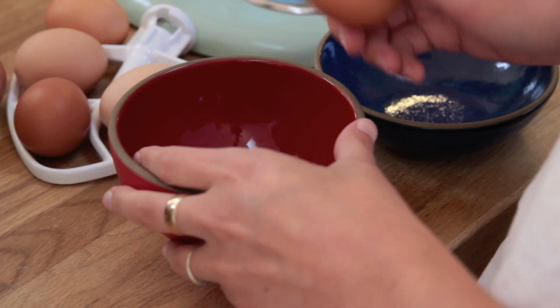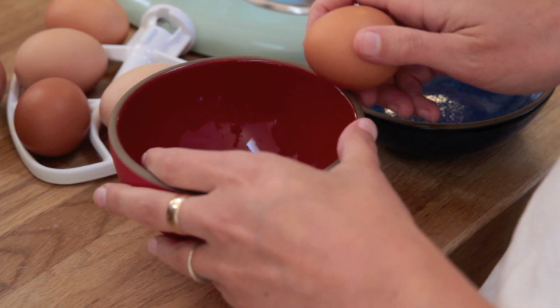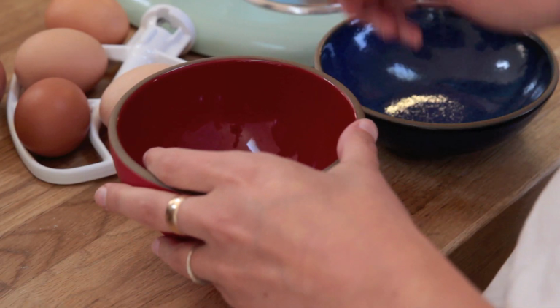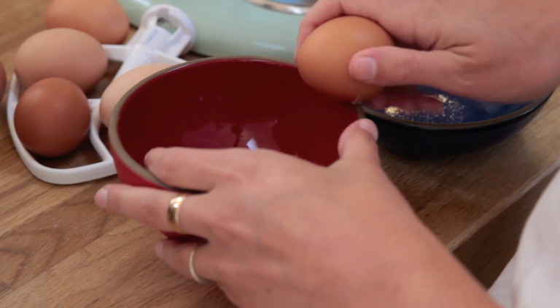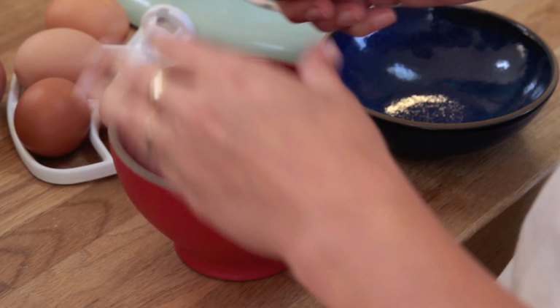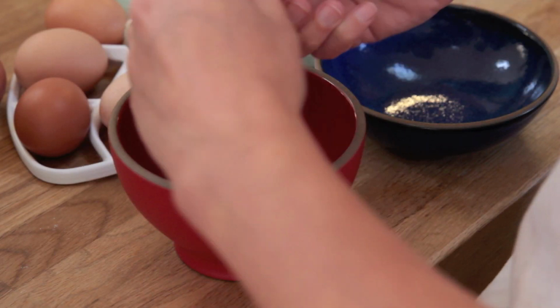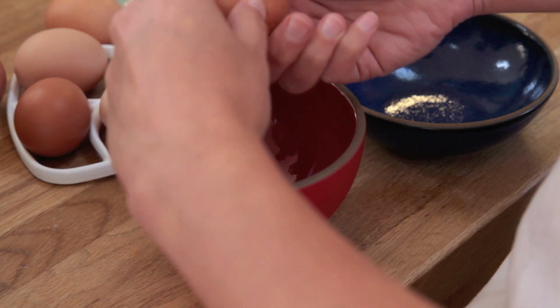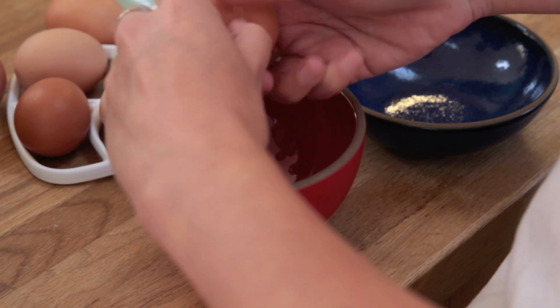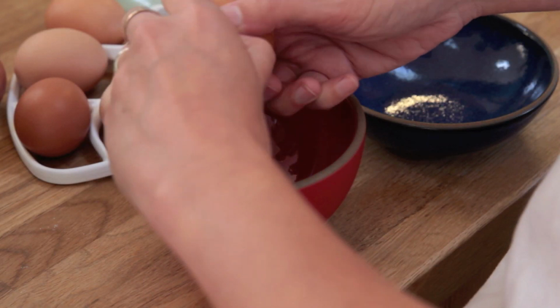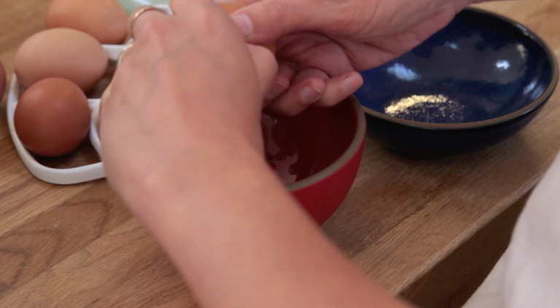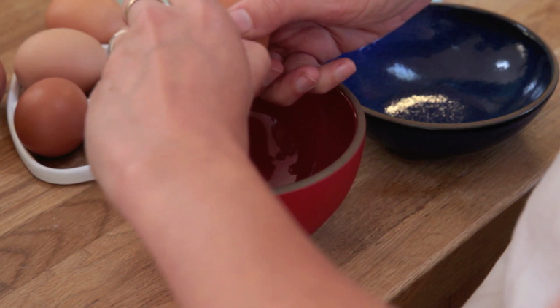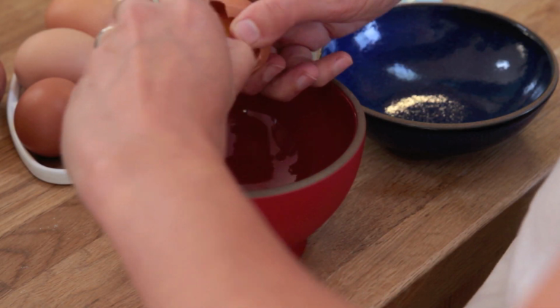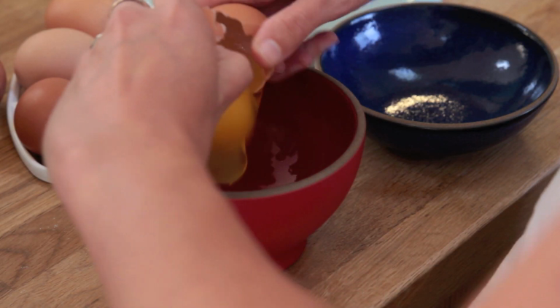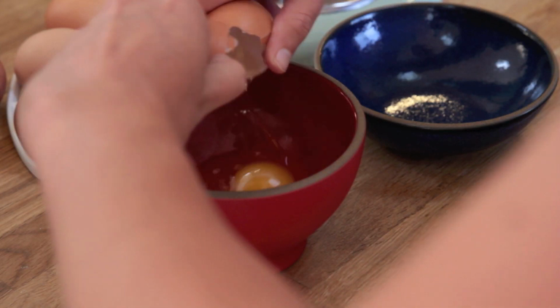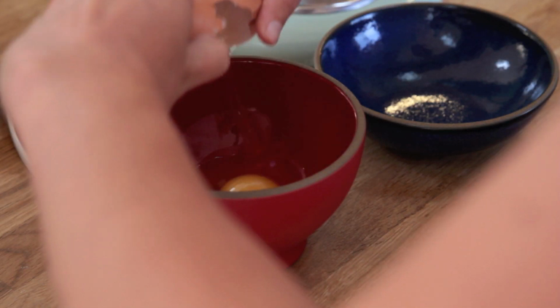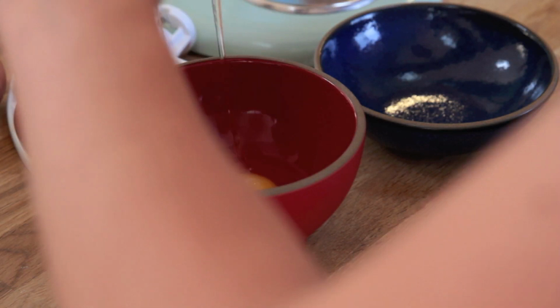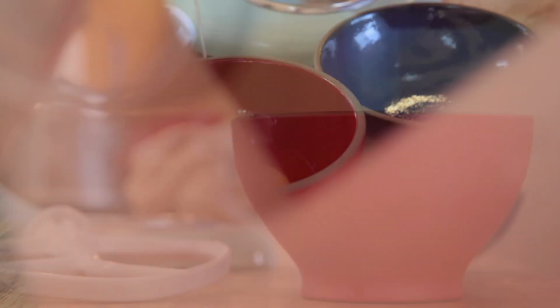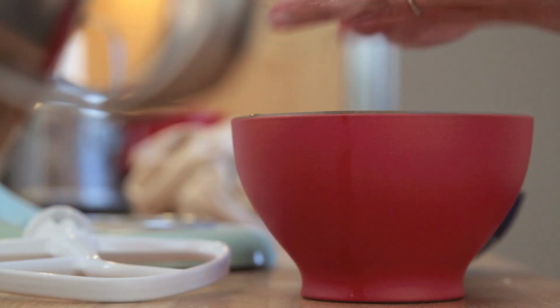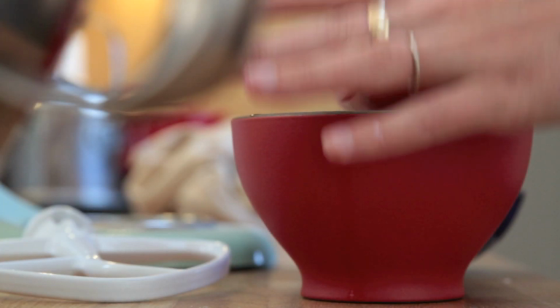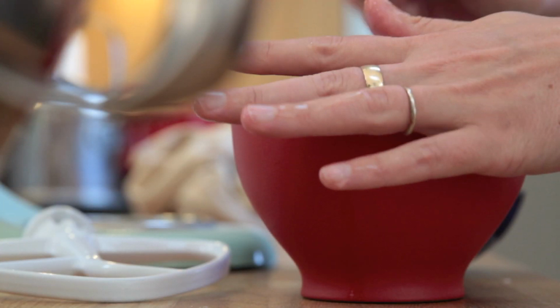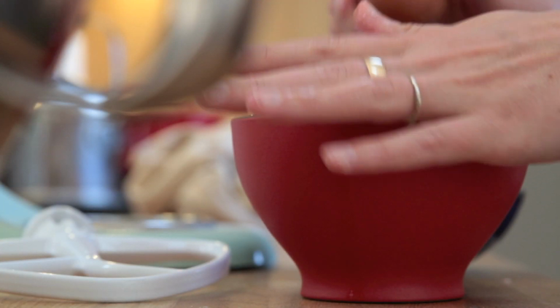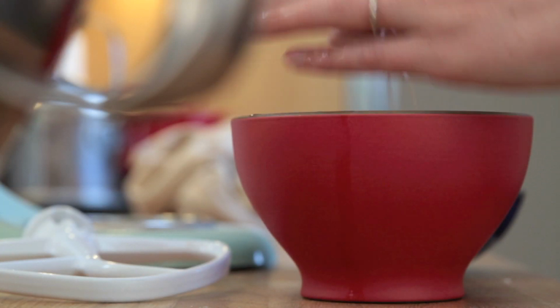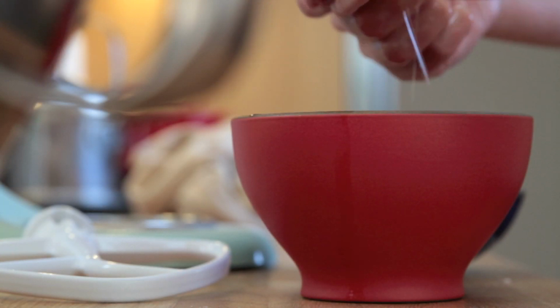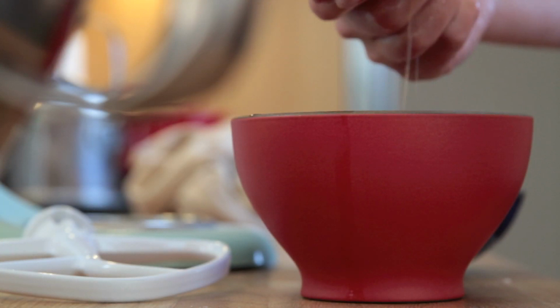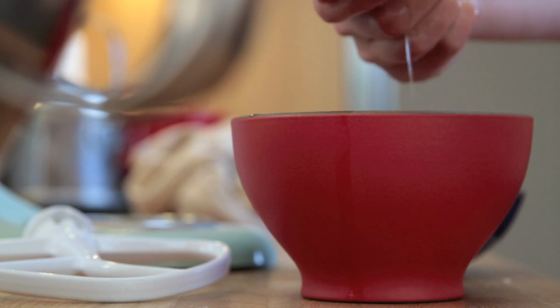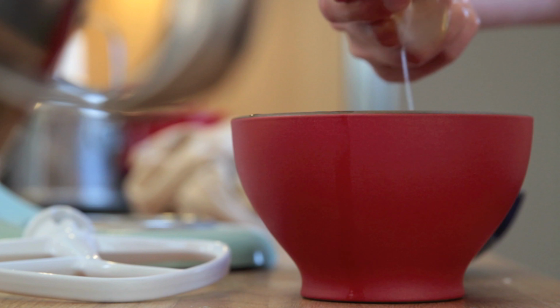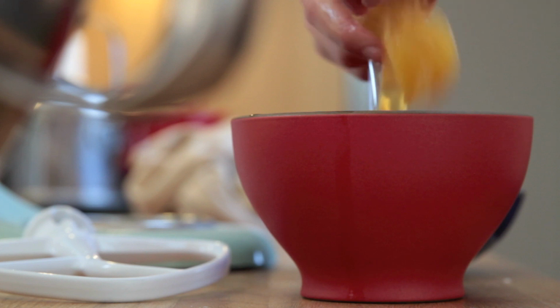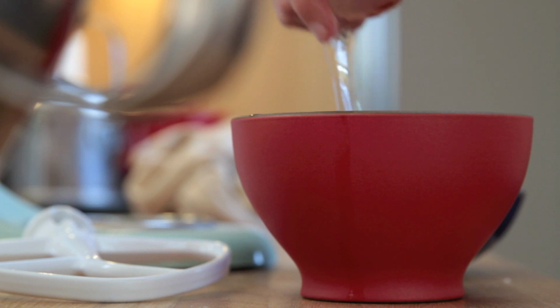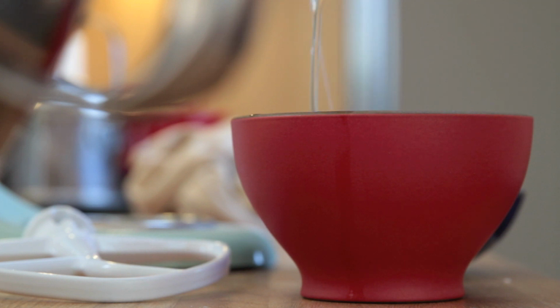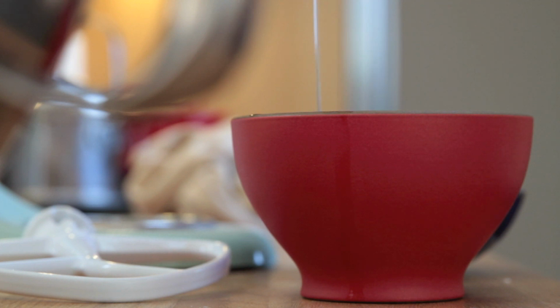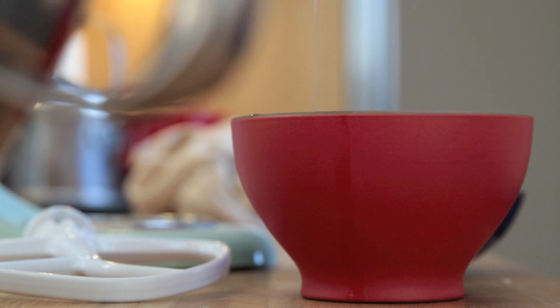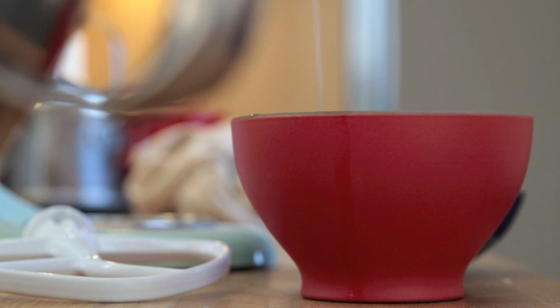What is the Jacques Pepin method? I'm going to try the Jacques Pepin method, which is you crack all the eggs and then you just pull the yolks out.